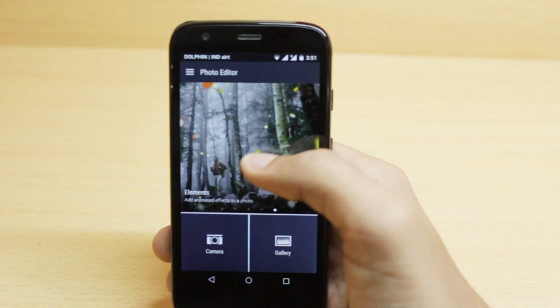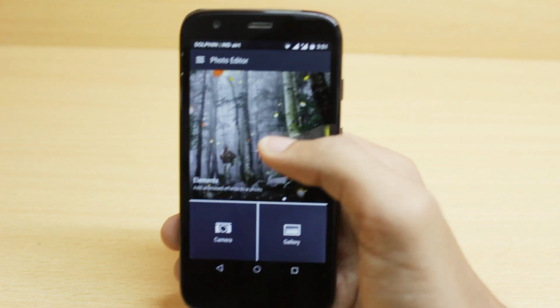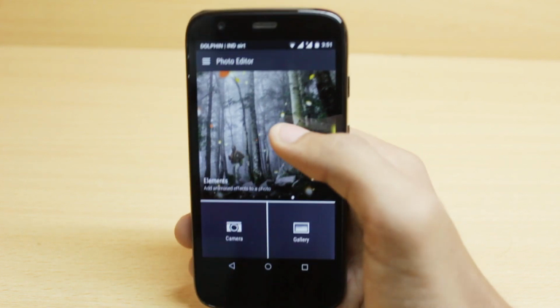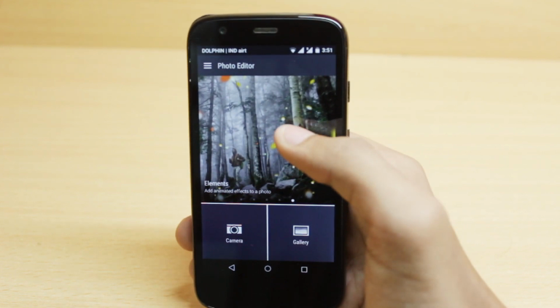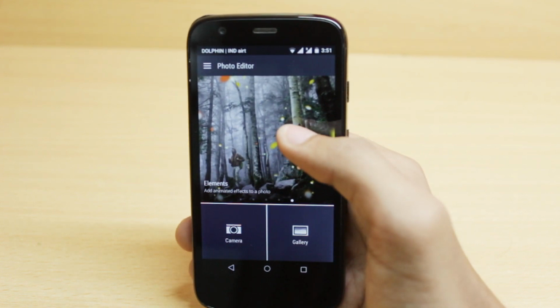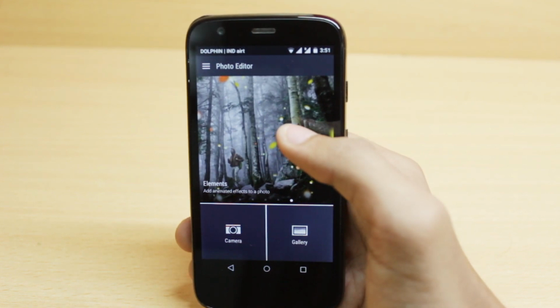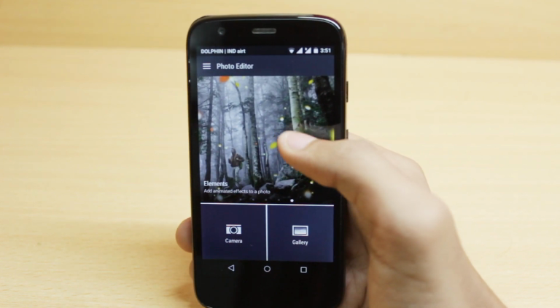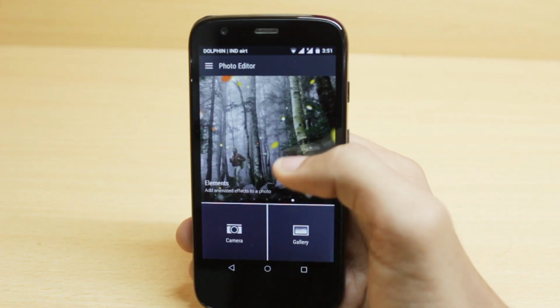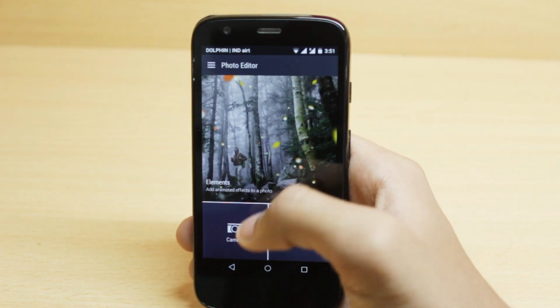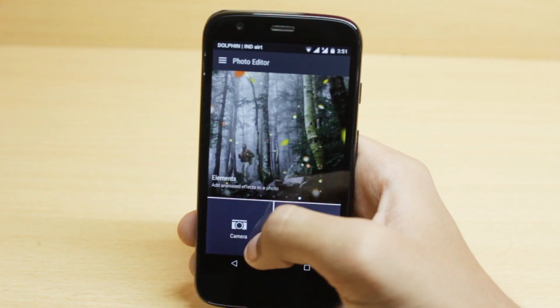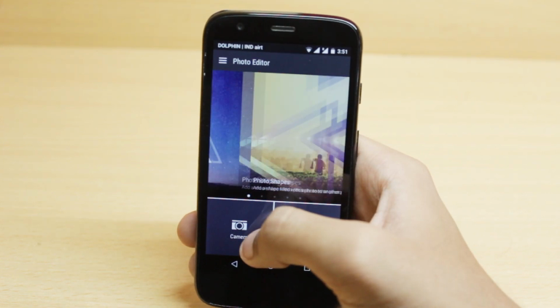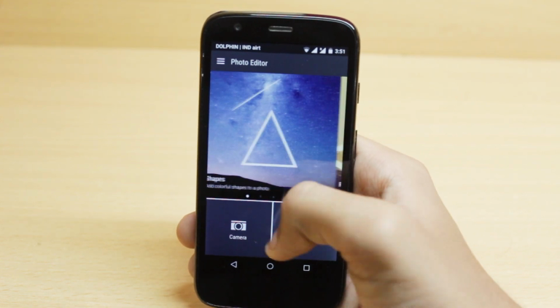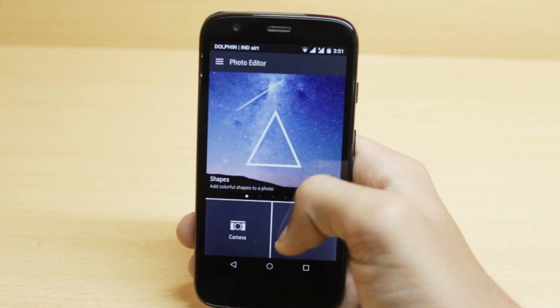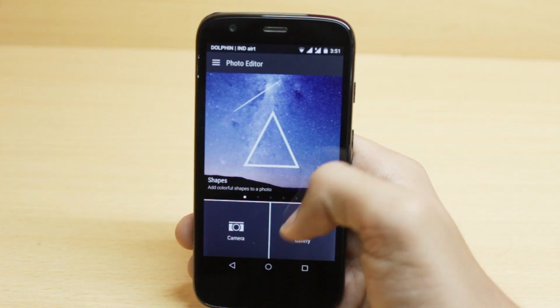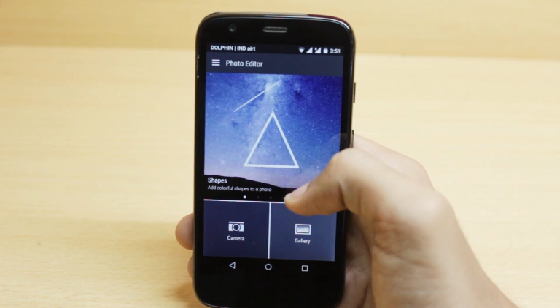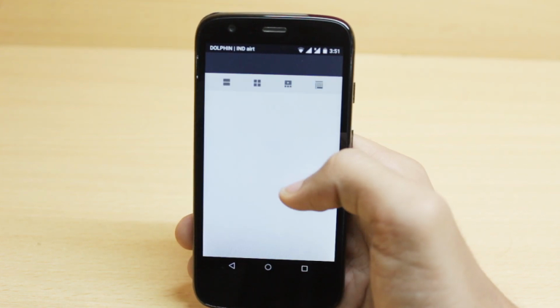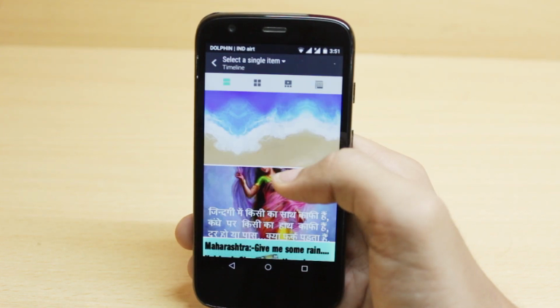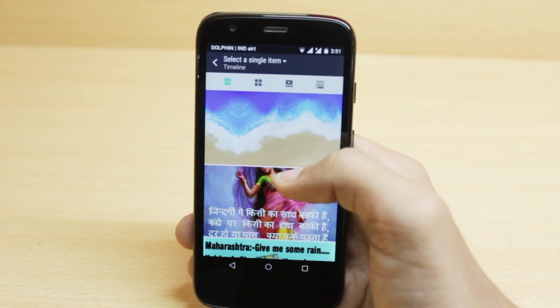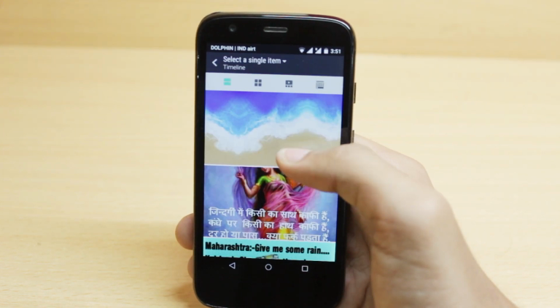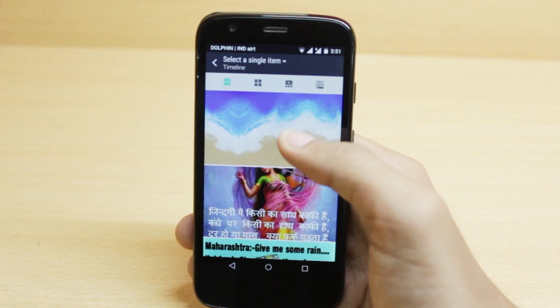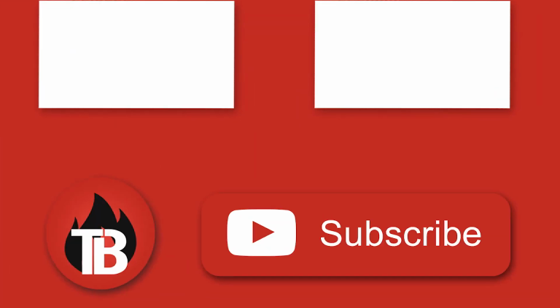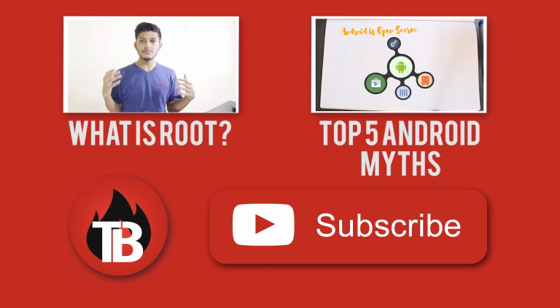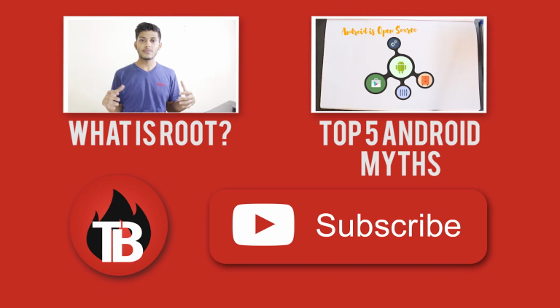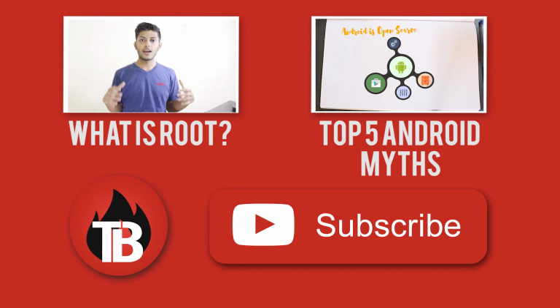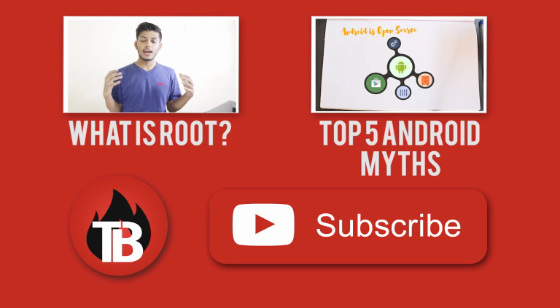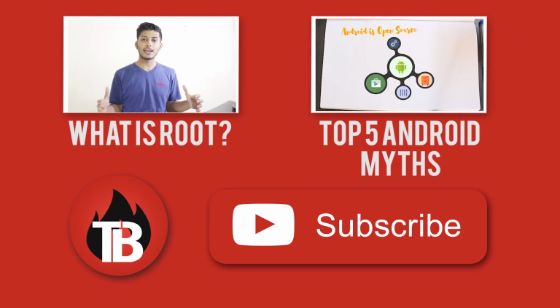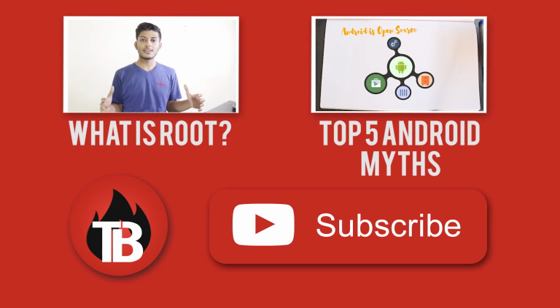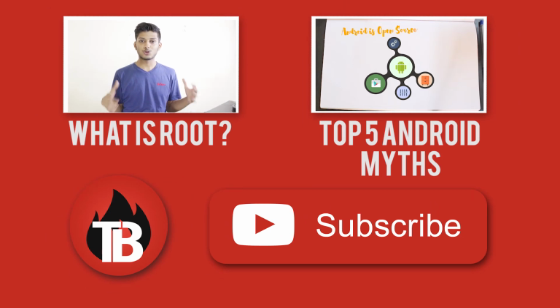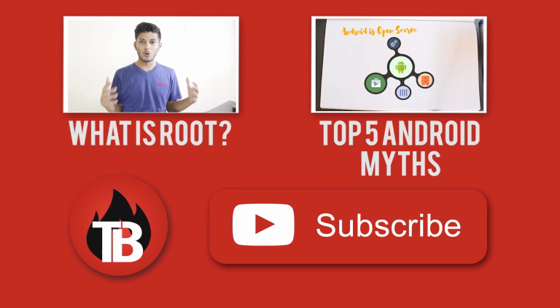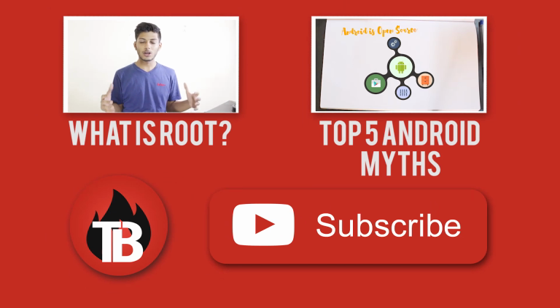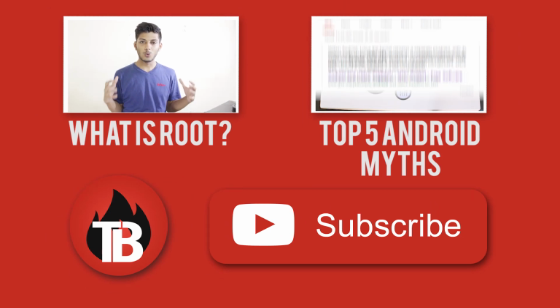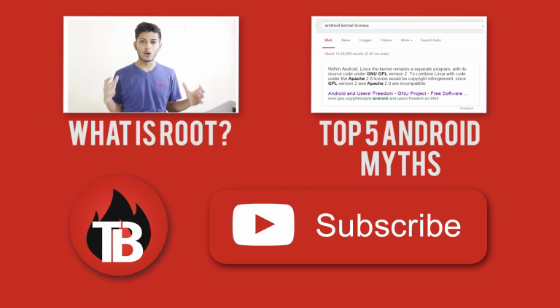So that's it for the video guys. If you liked the video, subscribe to this channel for more content like this.